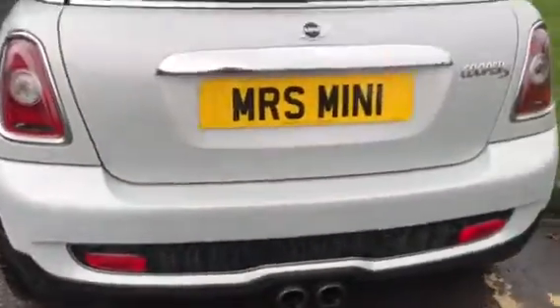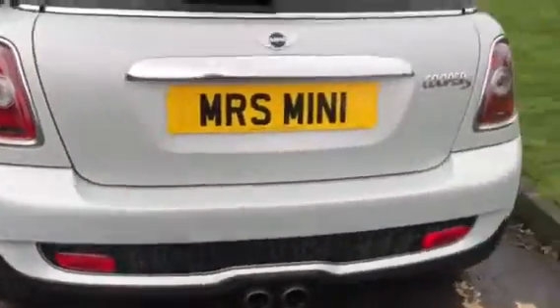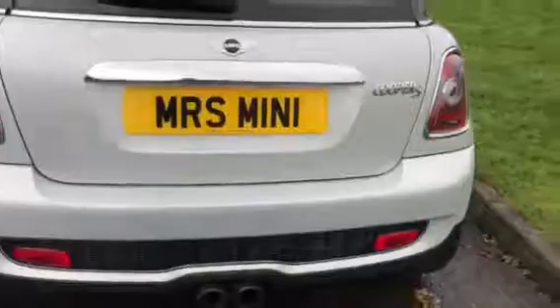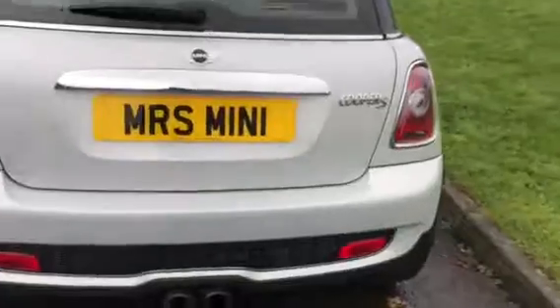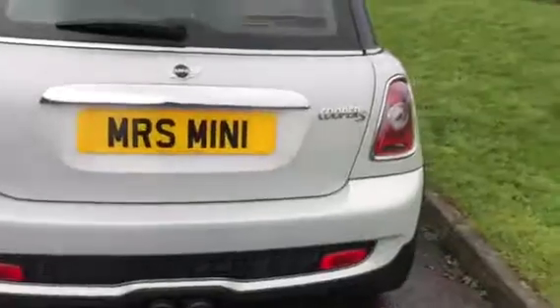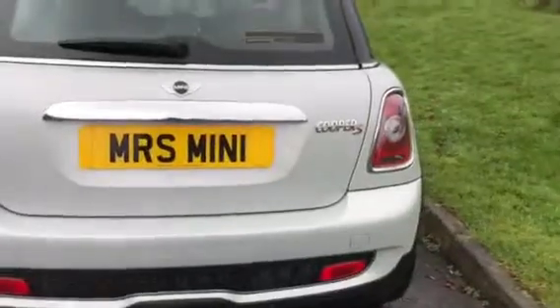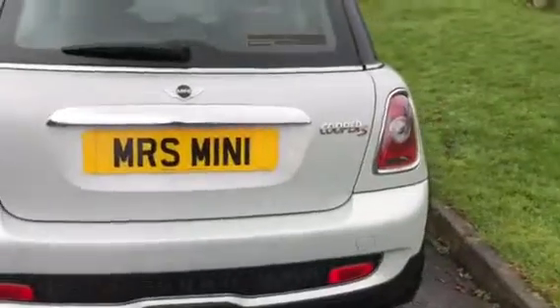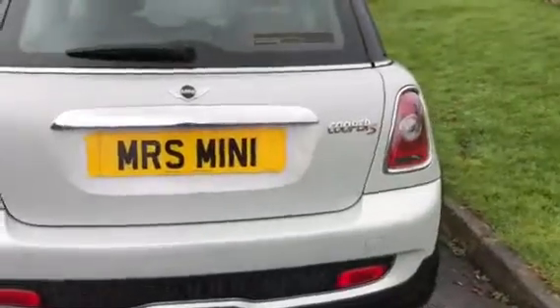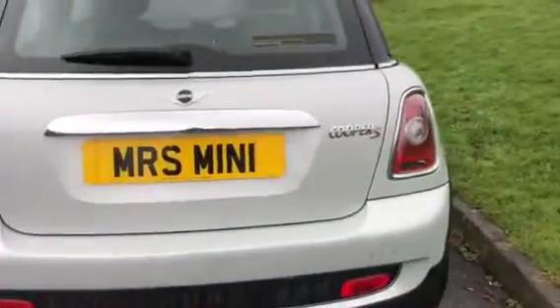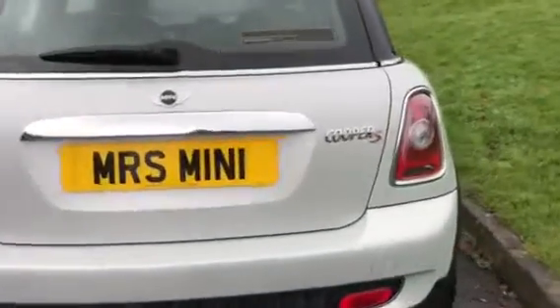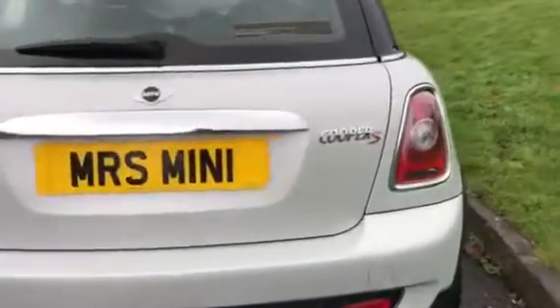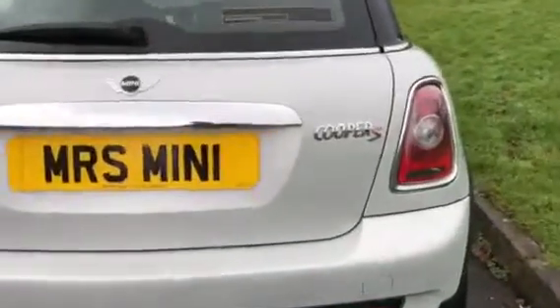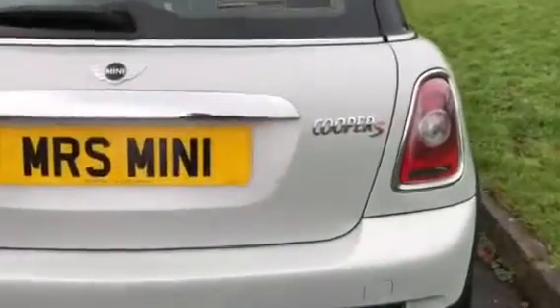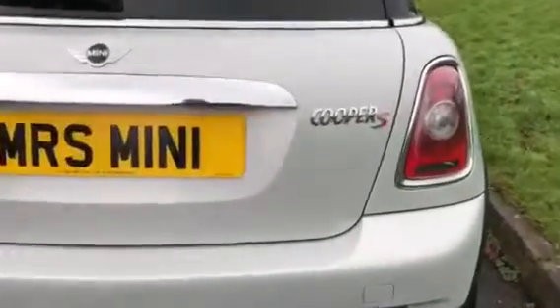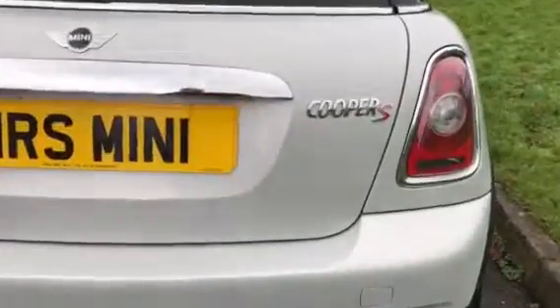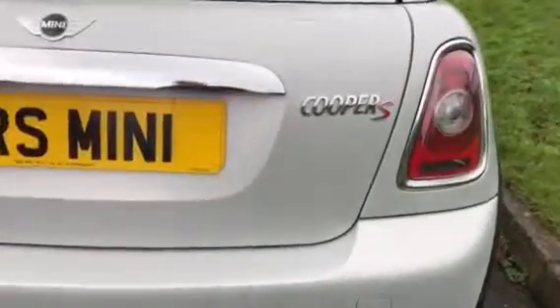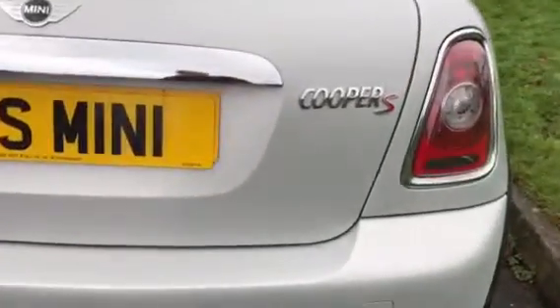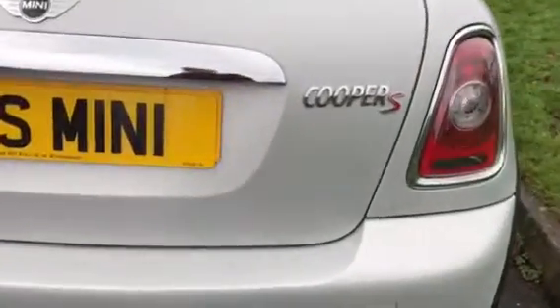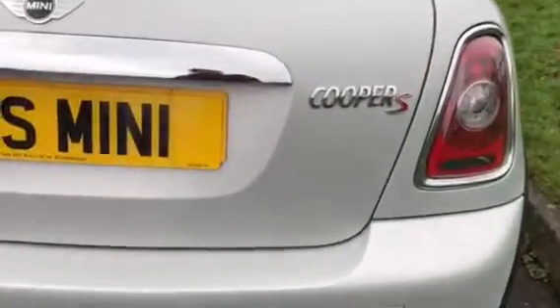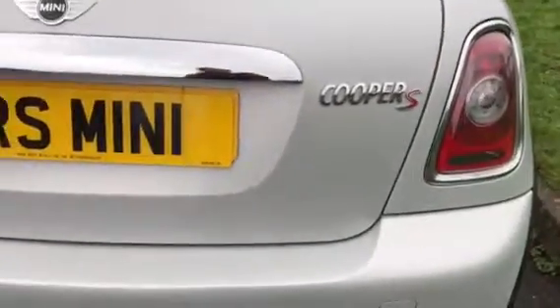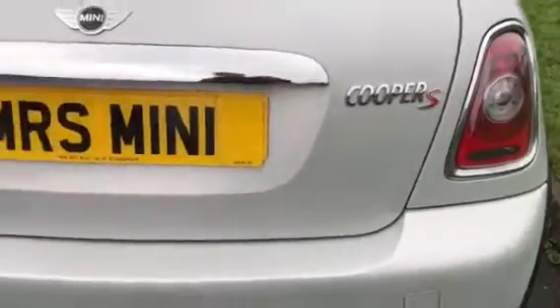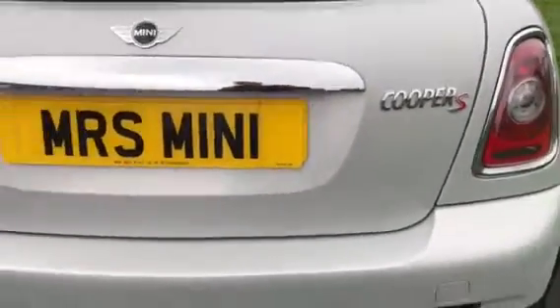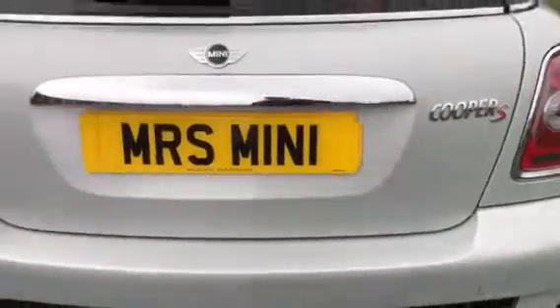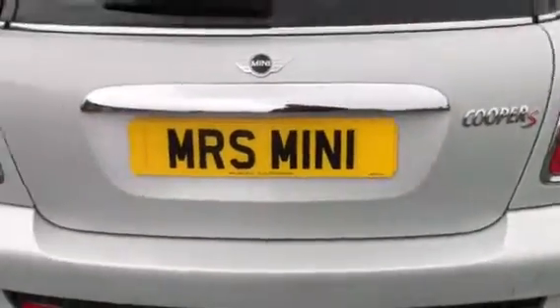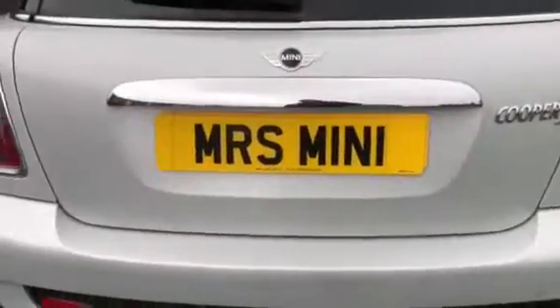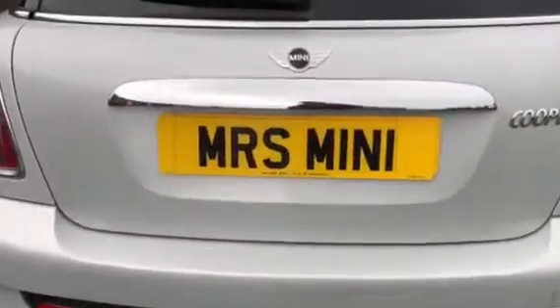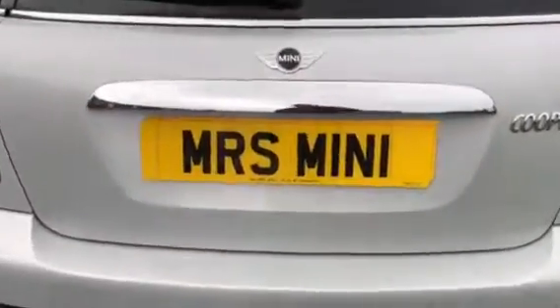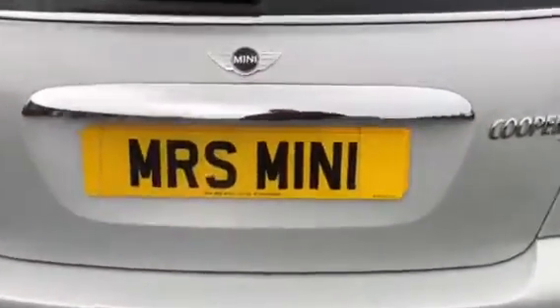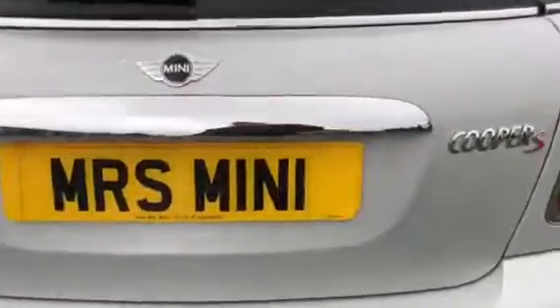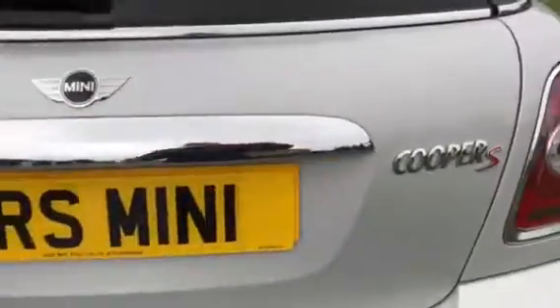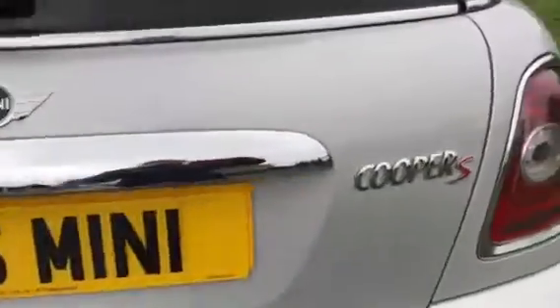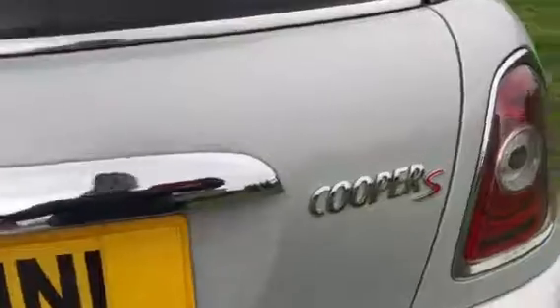Coming across the back — she is a Cooper S. She's got the chrome line exterior.